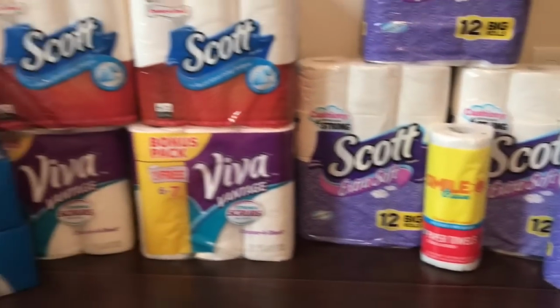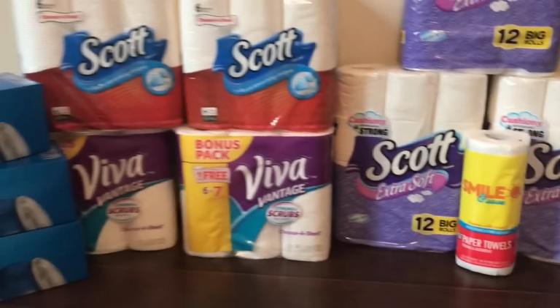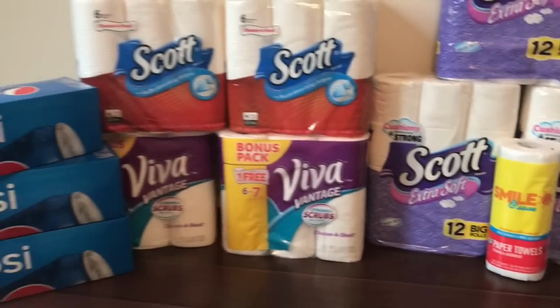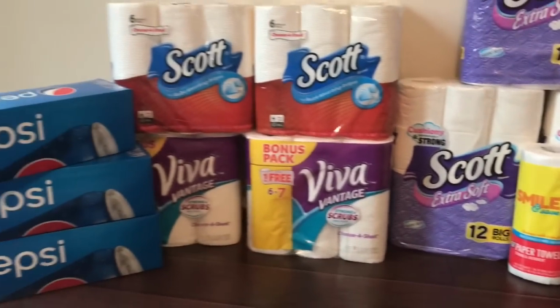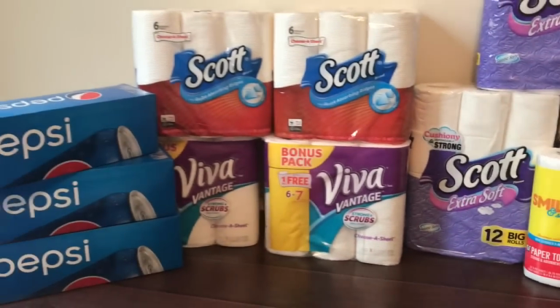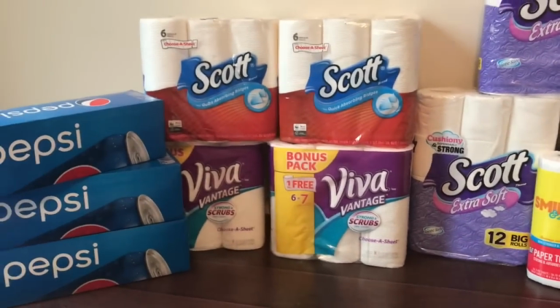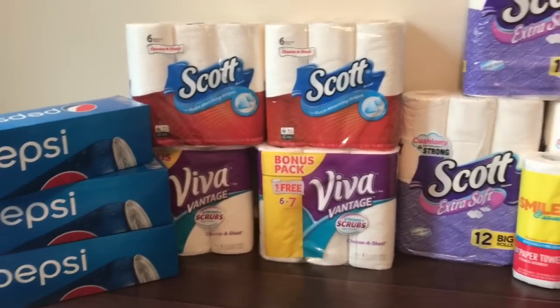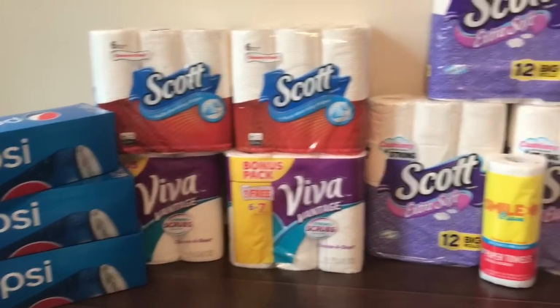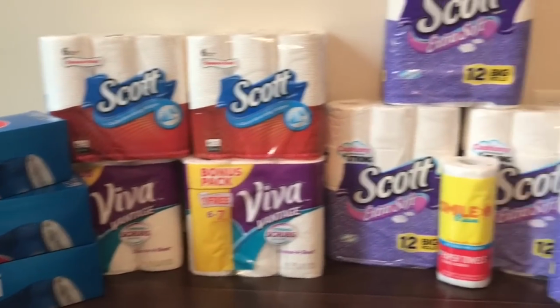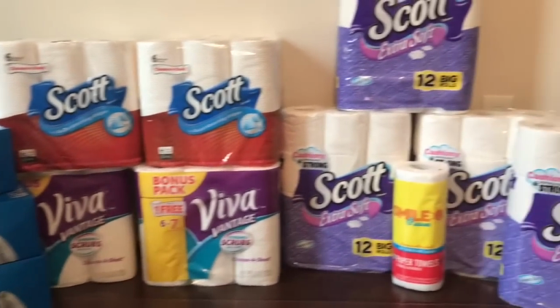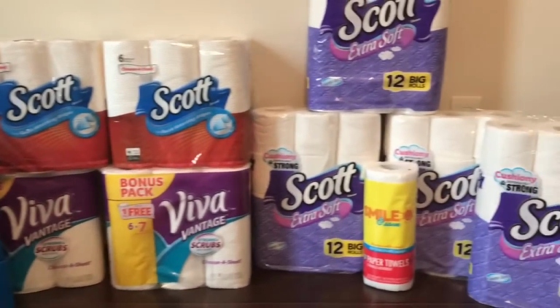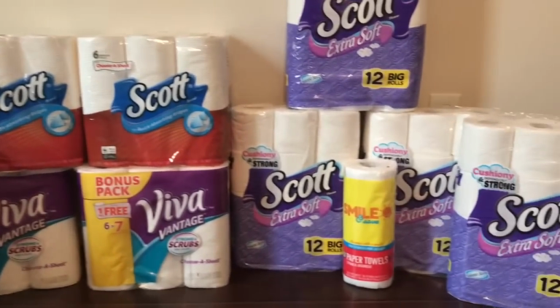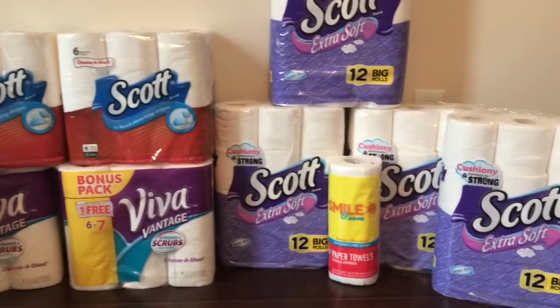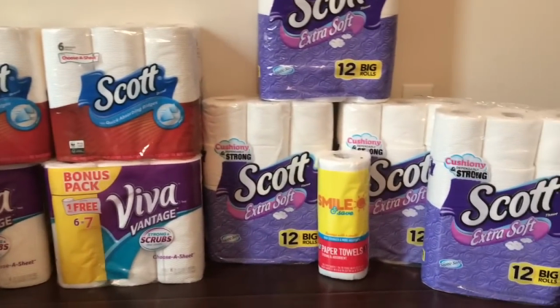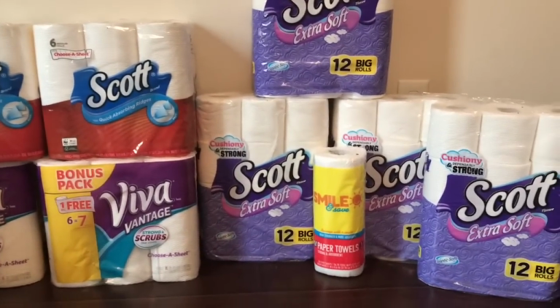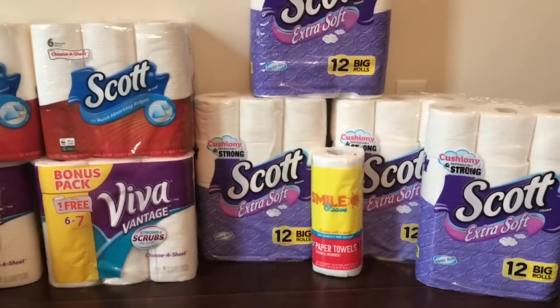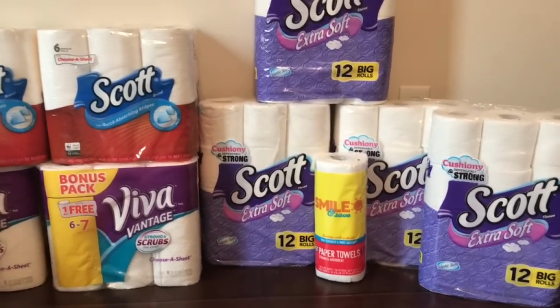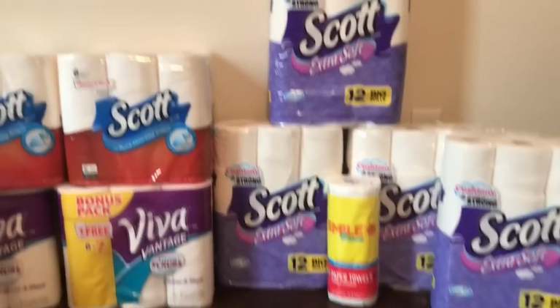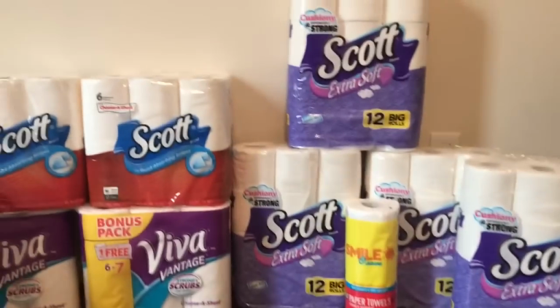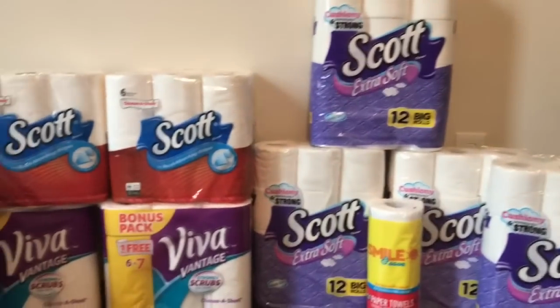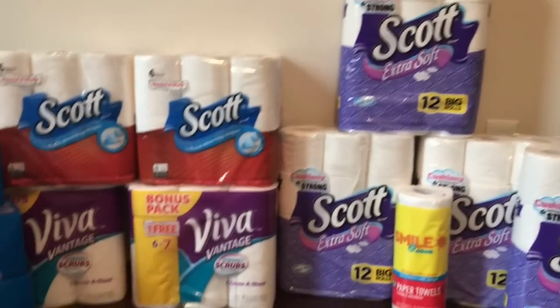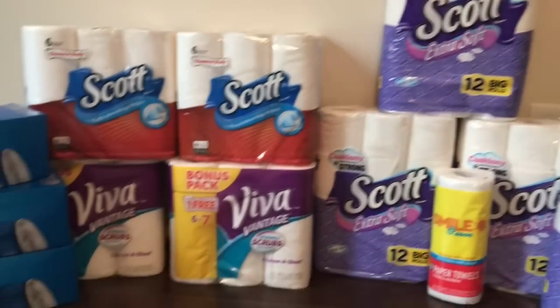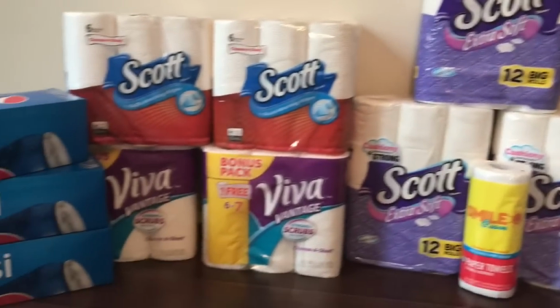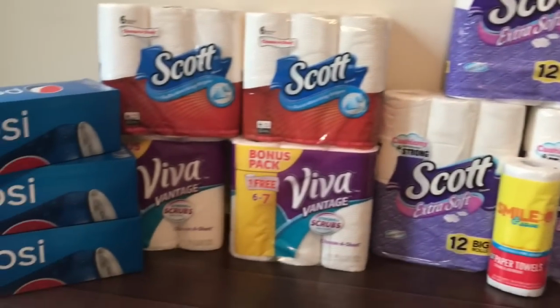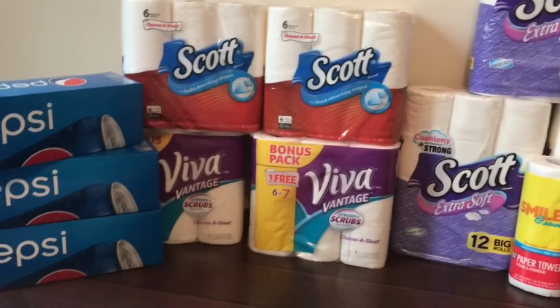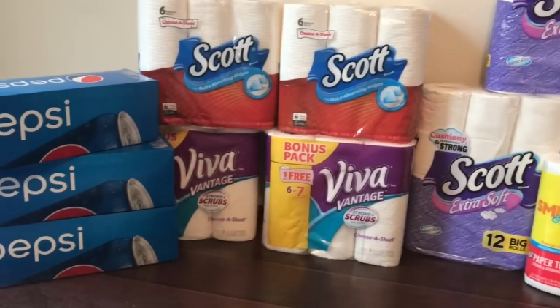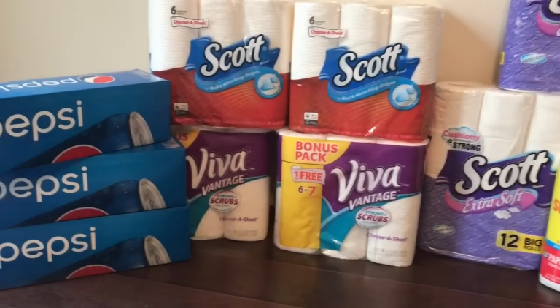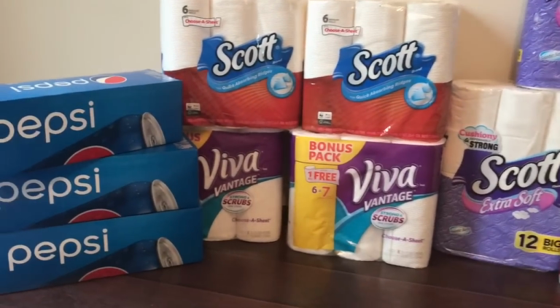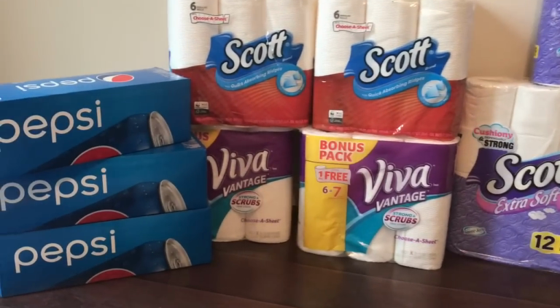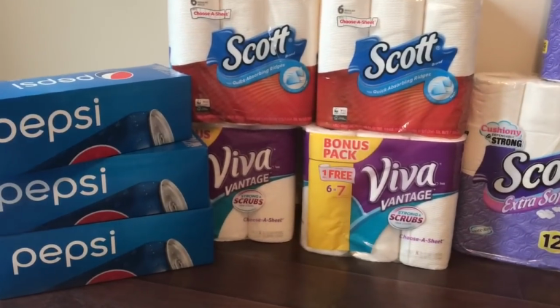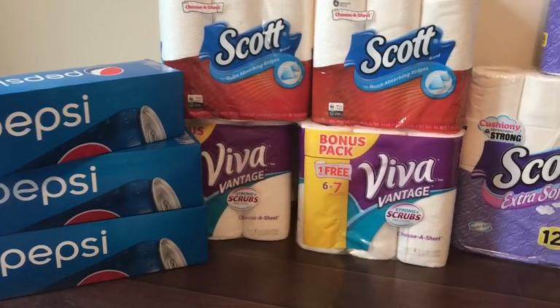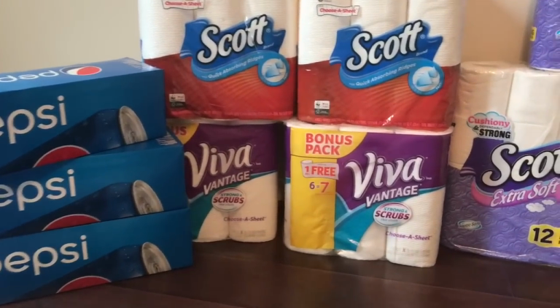This was all free and a money maker. Walgreens paid me to walk out of the store with all of this. Can I get a hallelujah? Hallelujah. Amen. Thank you, Jesus.